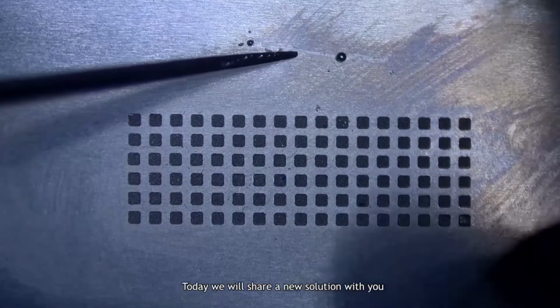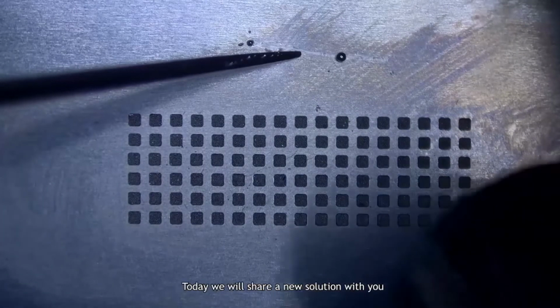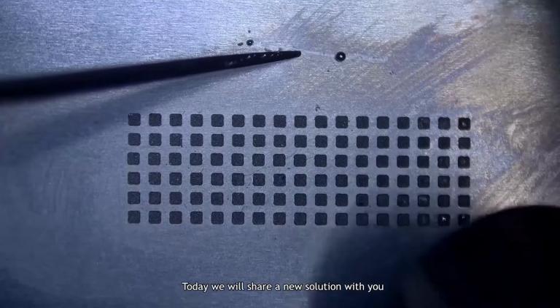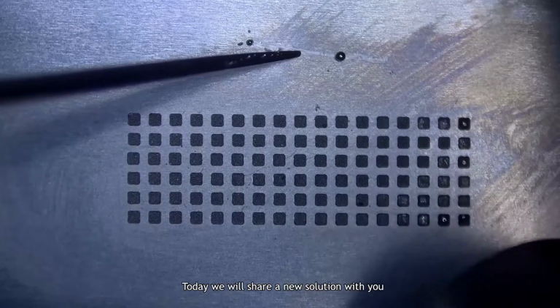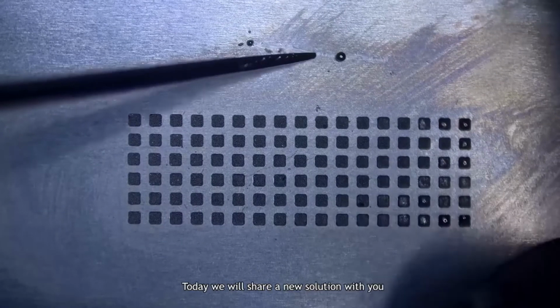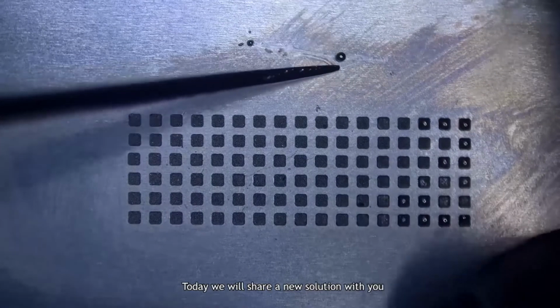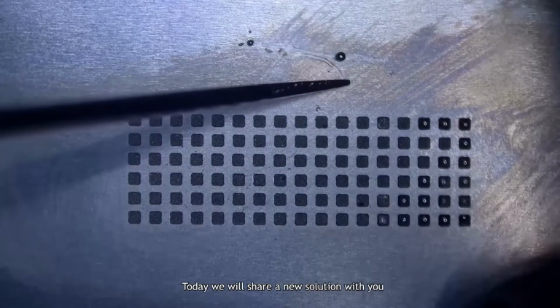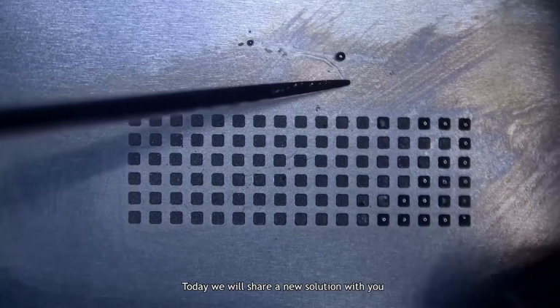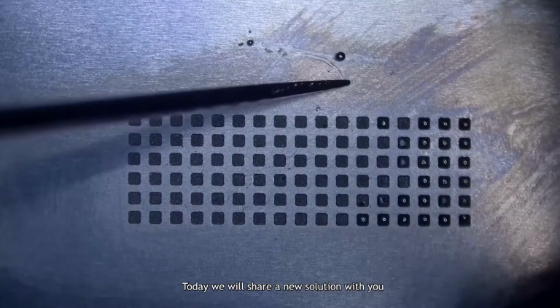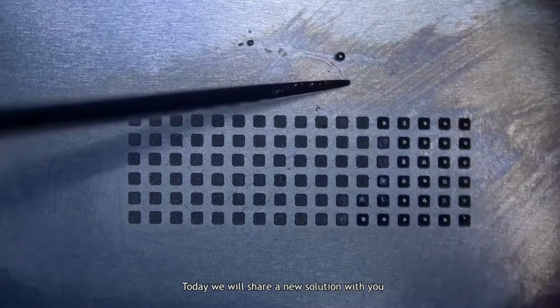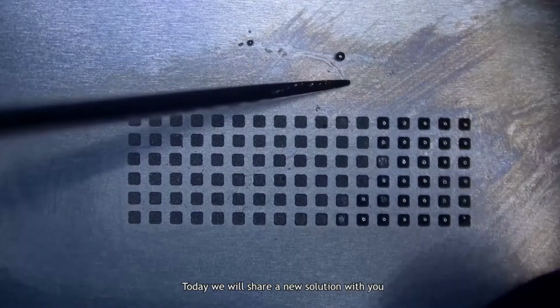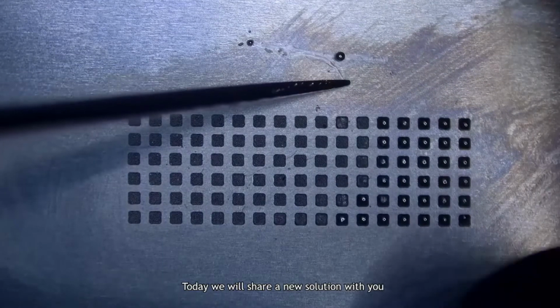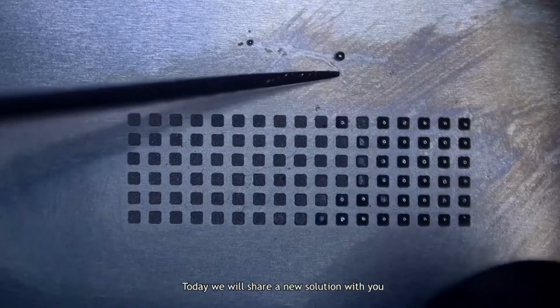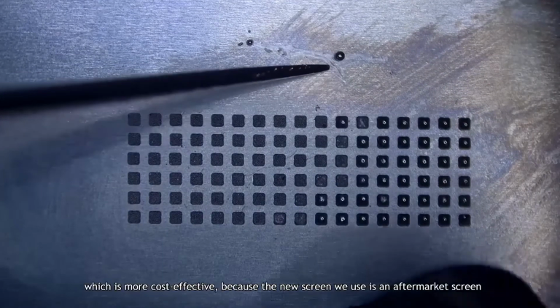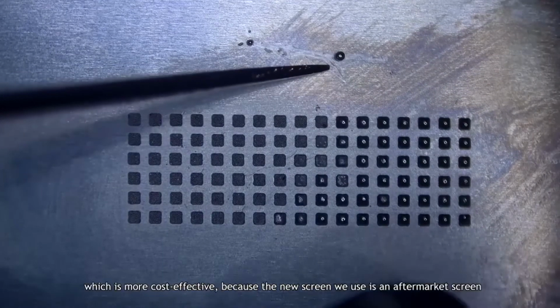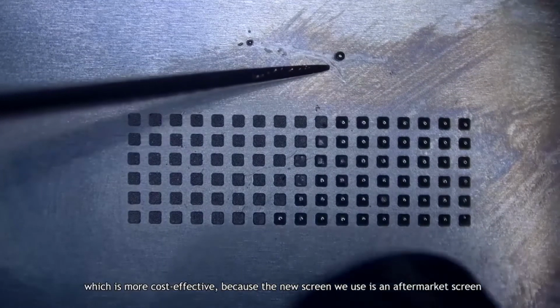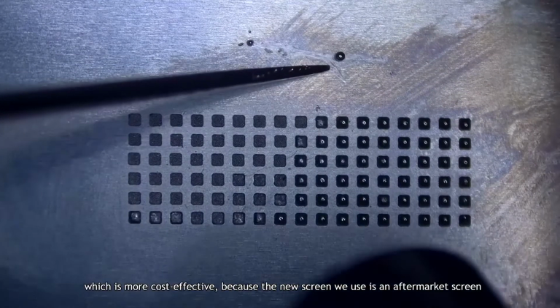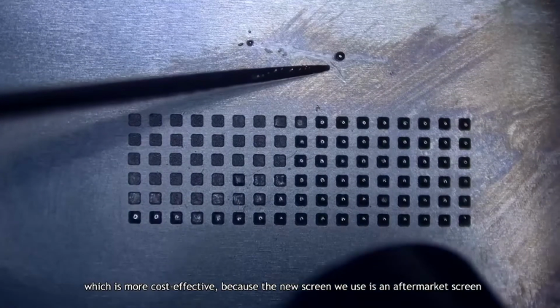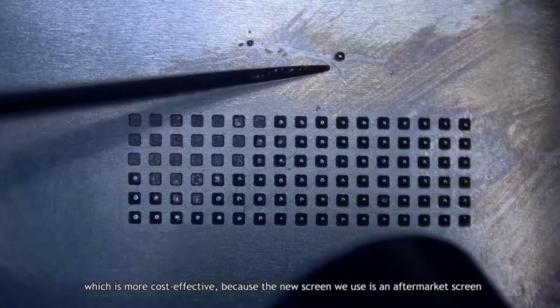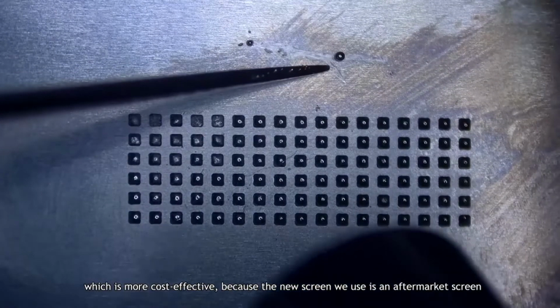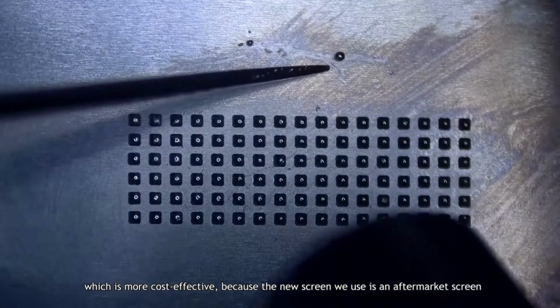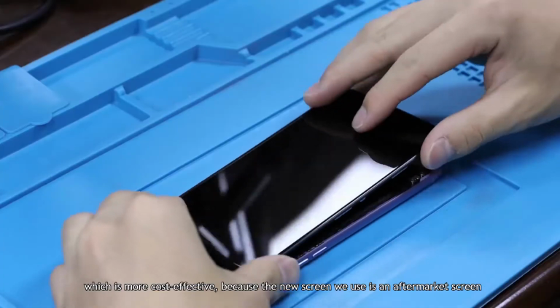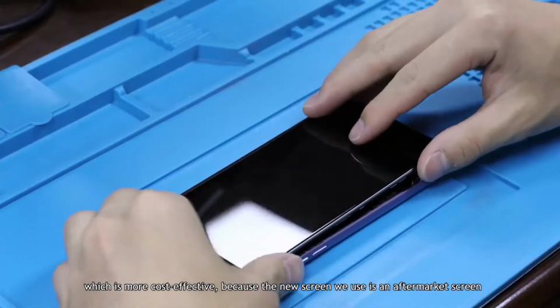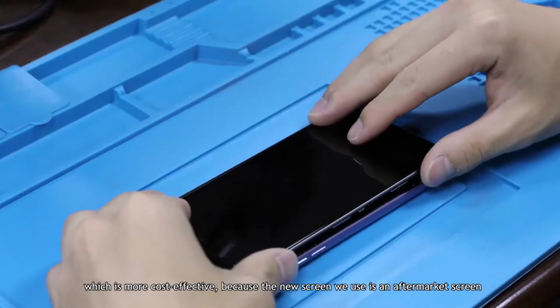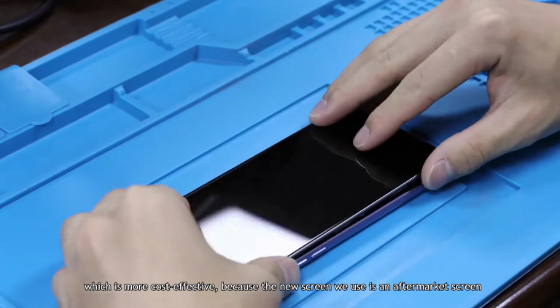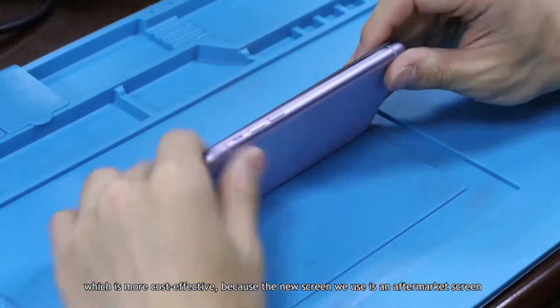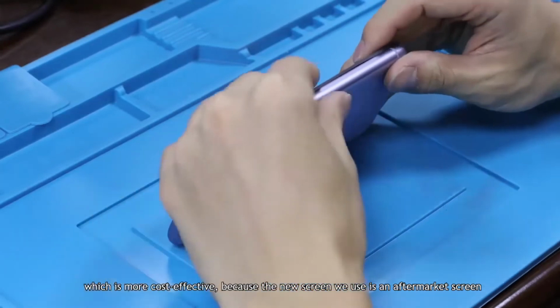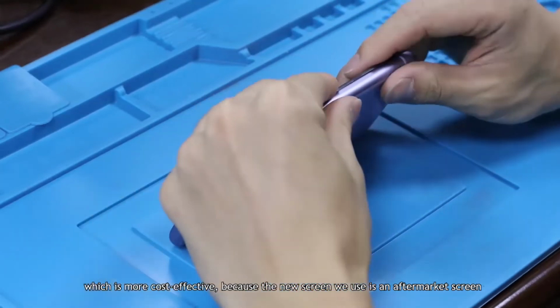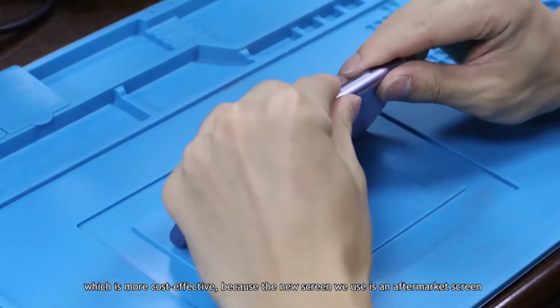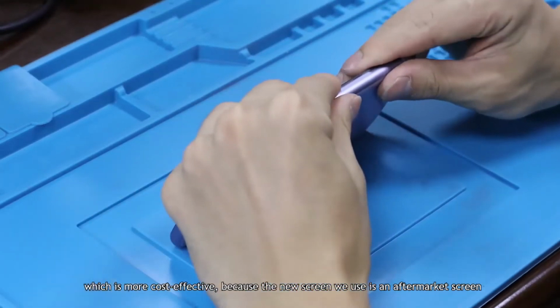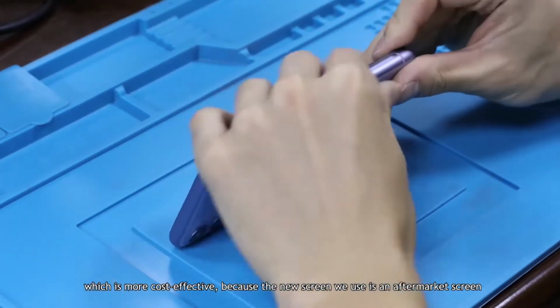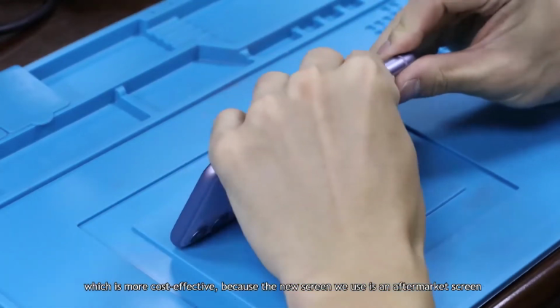Today we will share a new solution with you, which is more cost effective, because the new screen we use is an aftermarket screen.